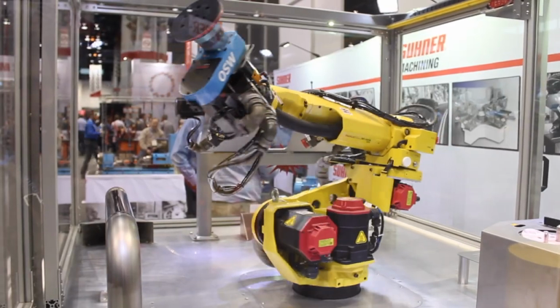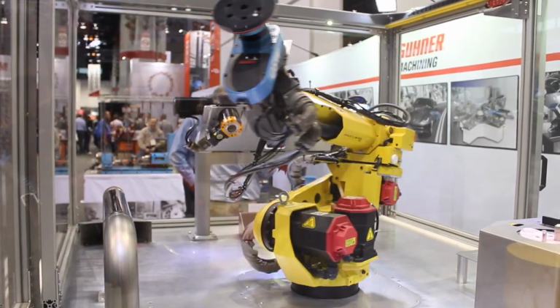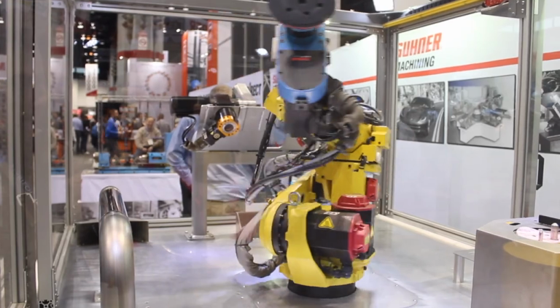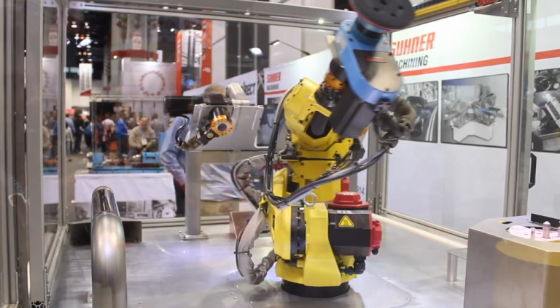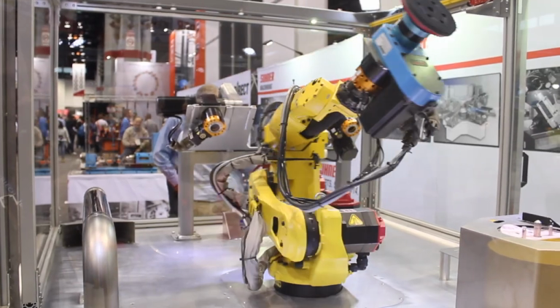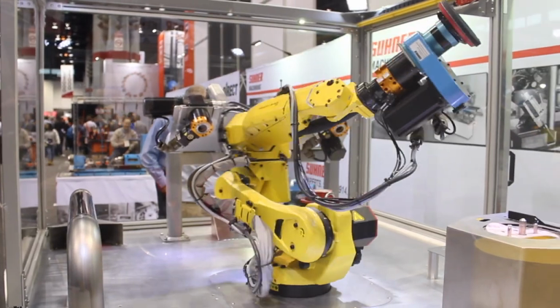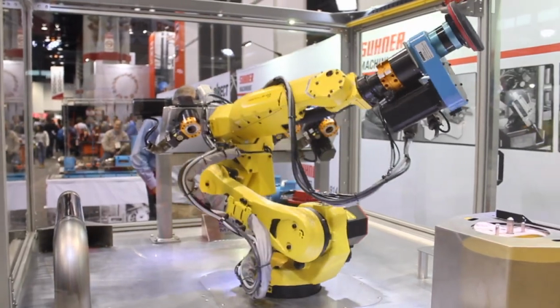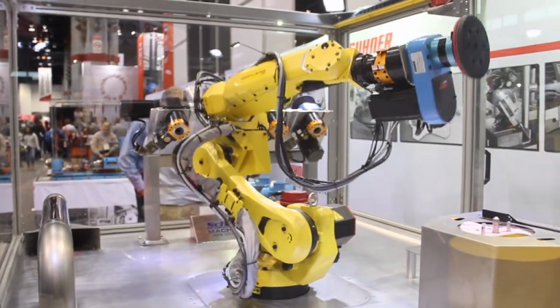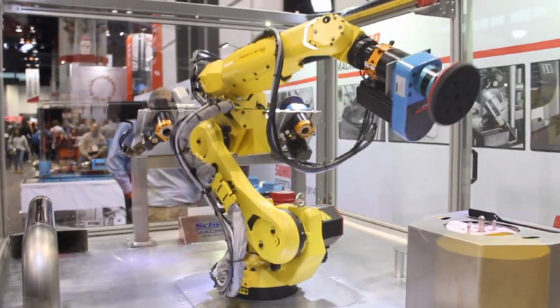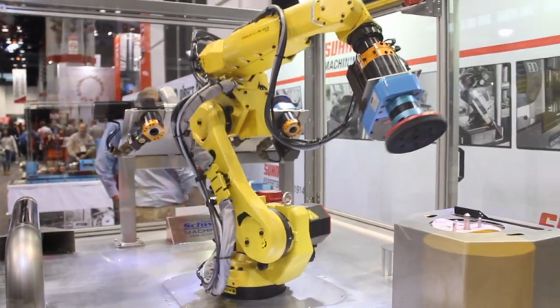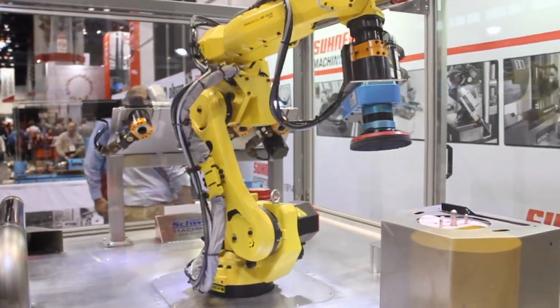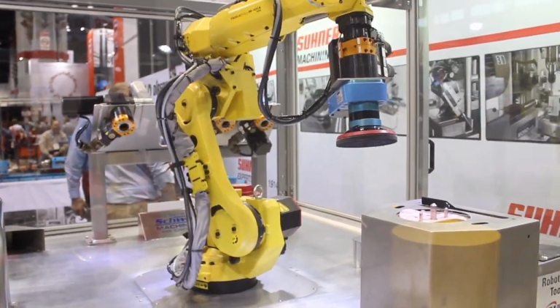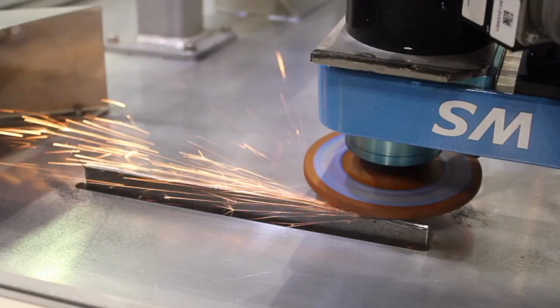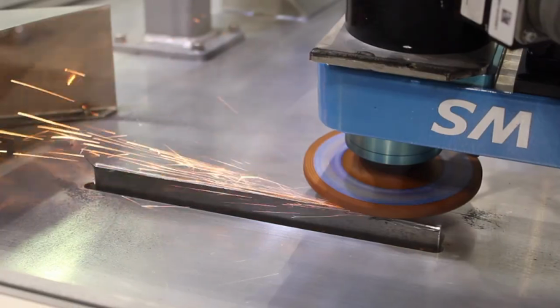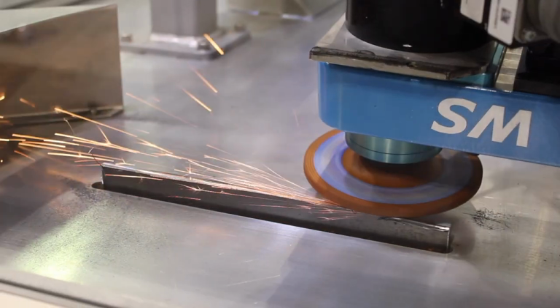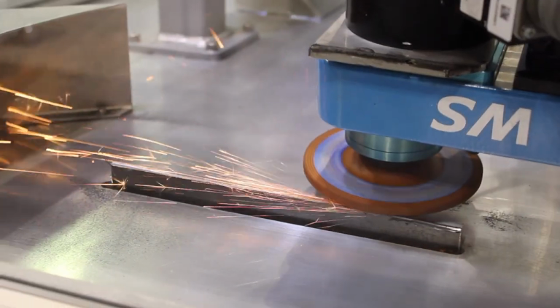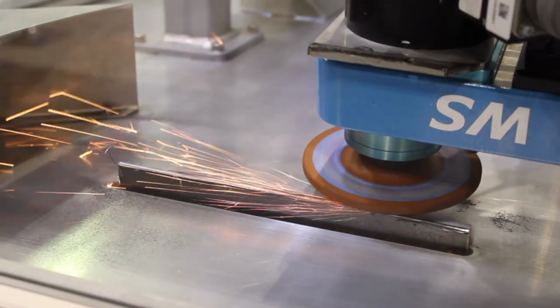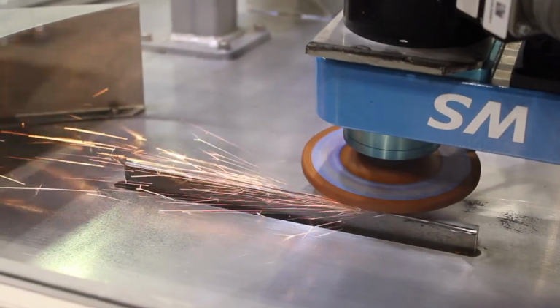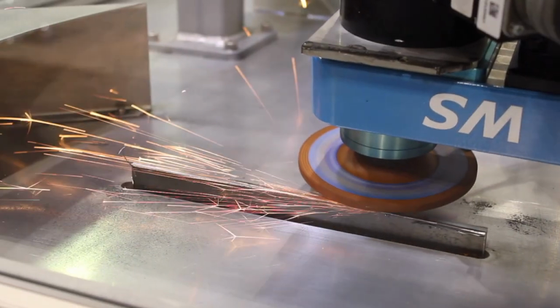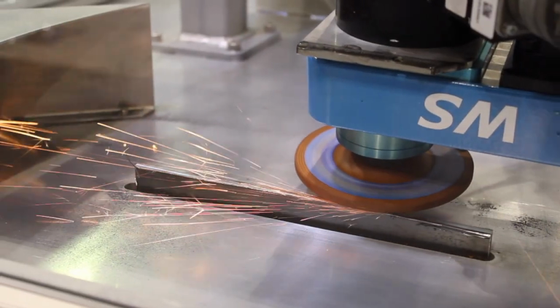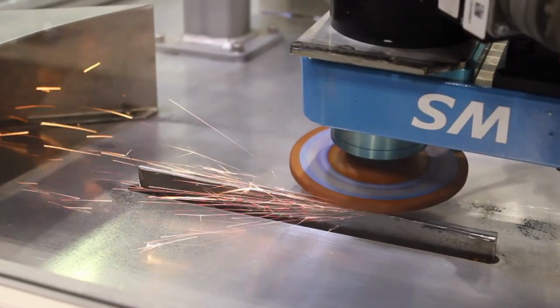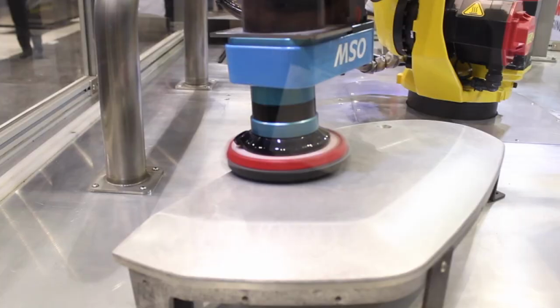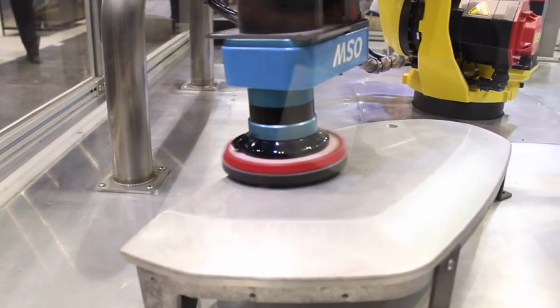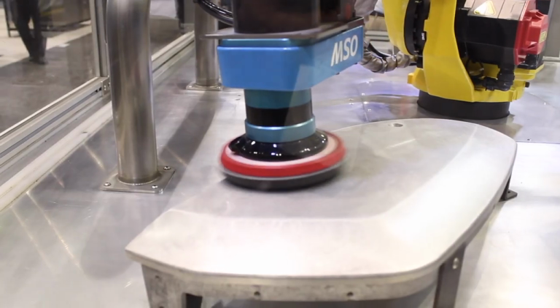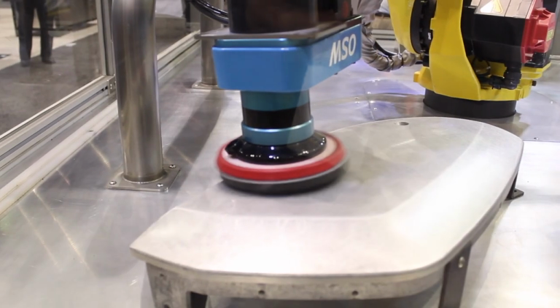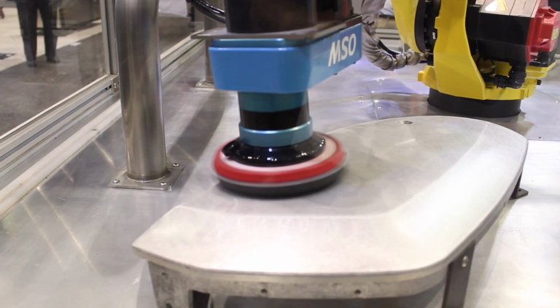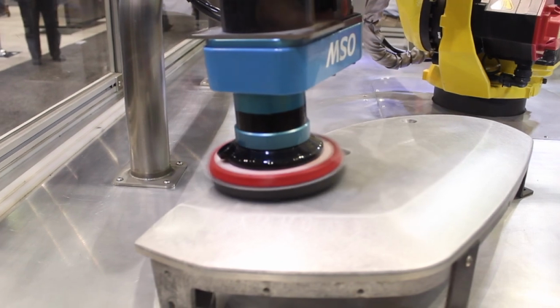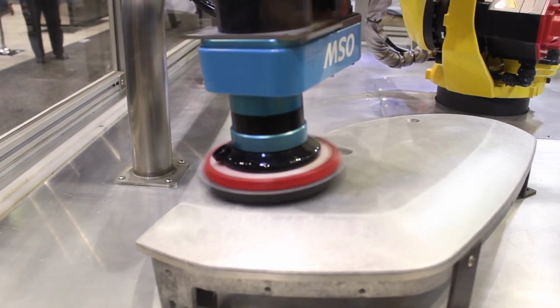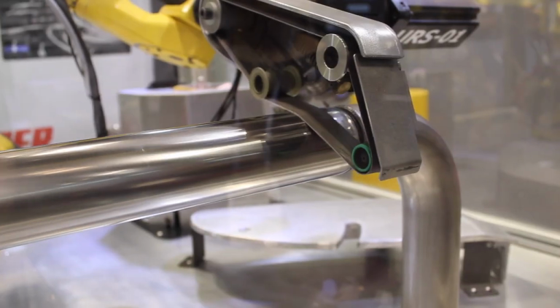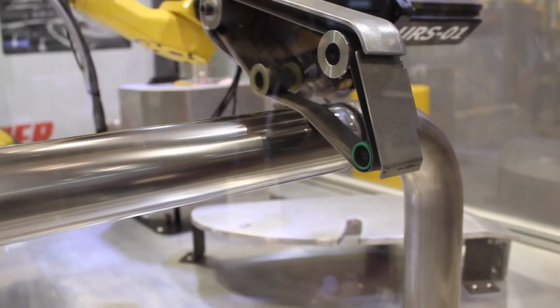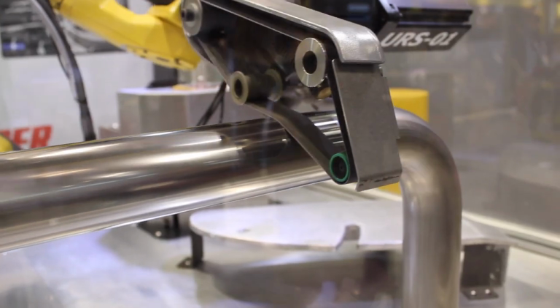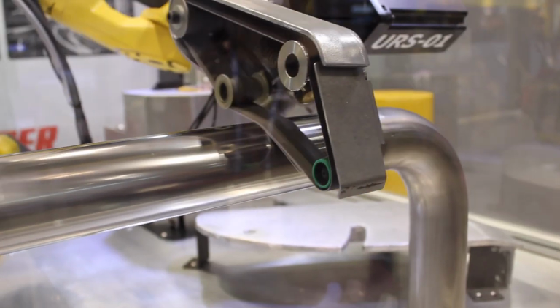To my immediate left we have brought our robot display where we're doing grinding, we're doing polishing, we're doing tube polishing, and we're doing filing.